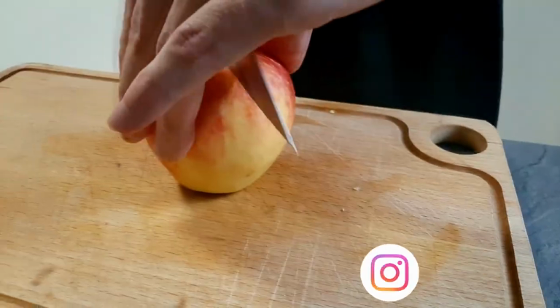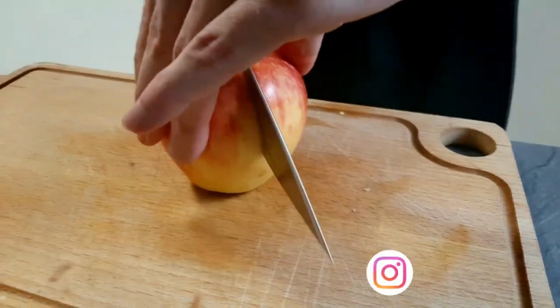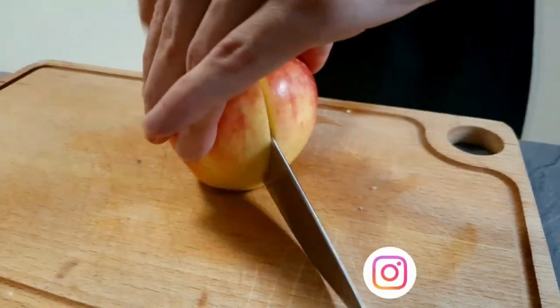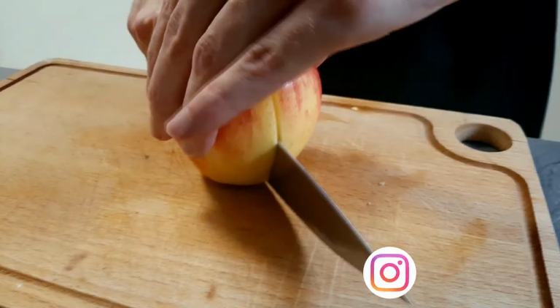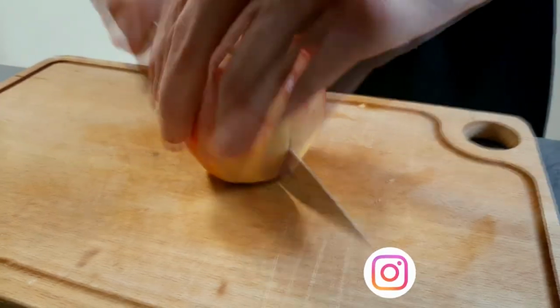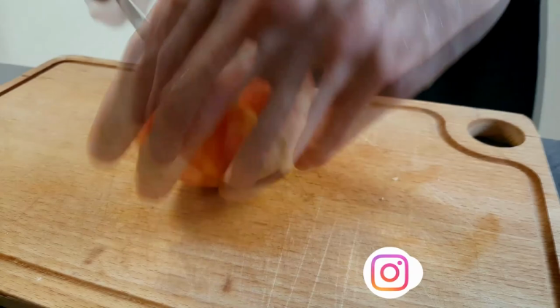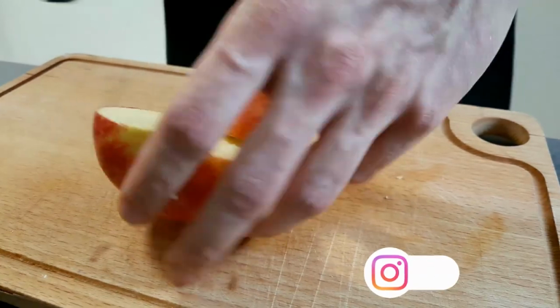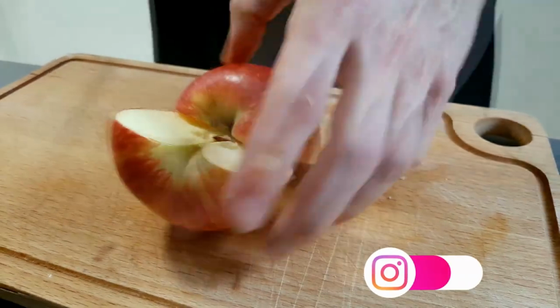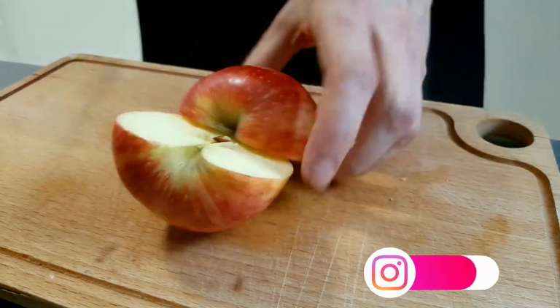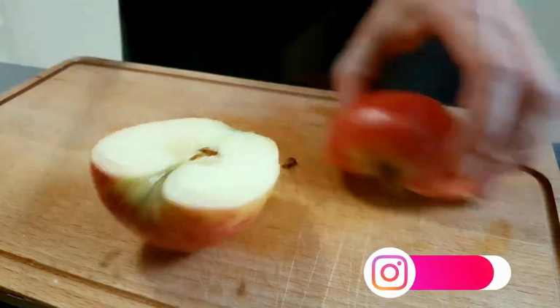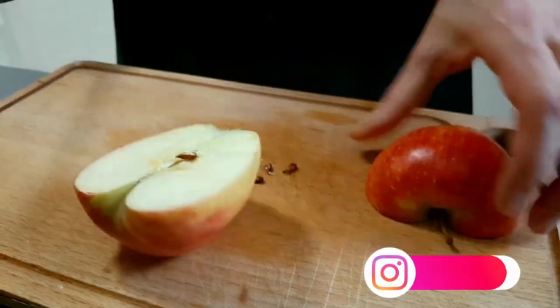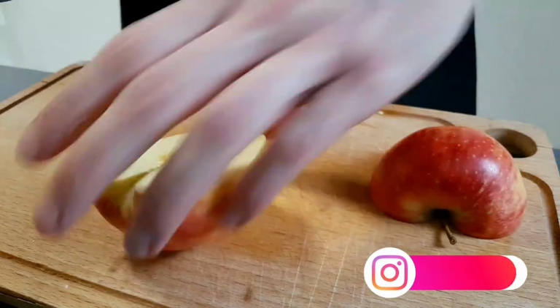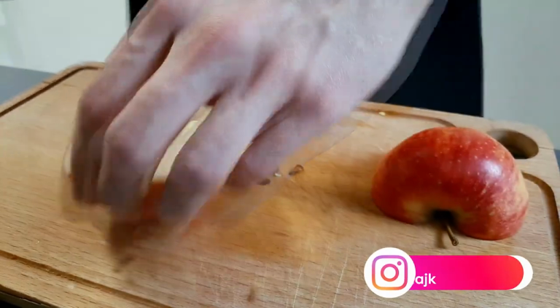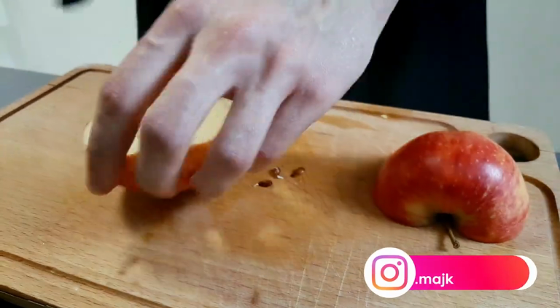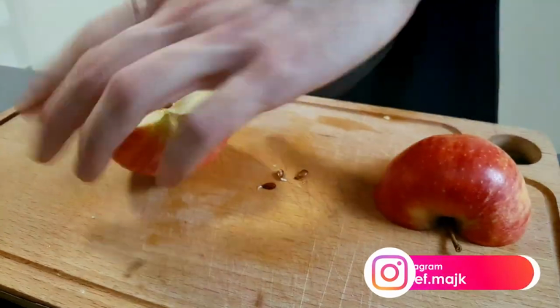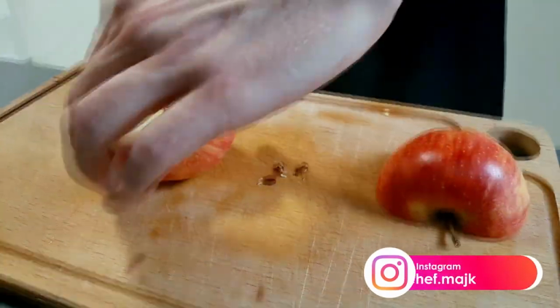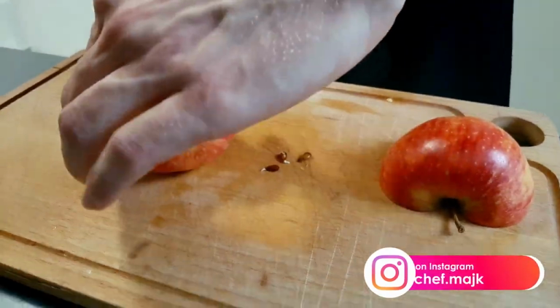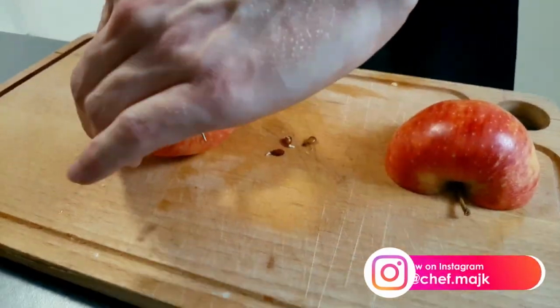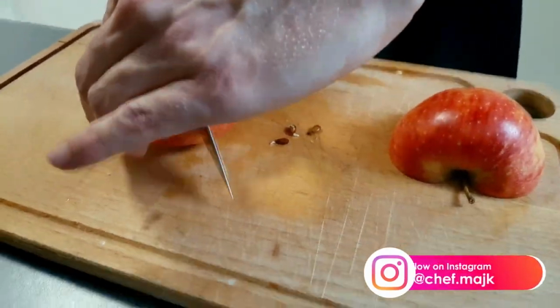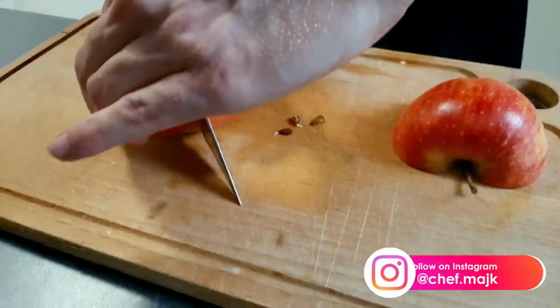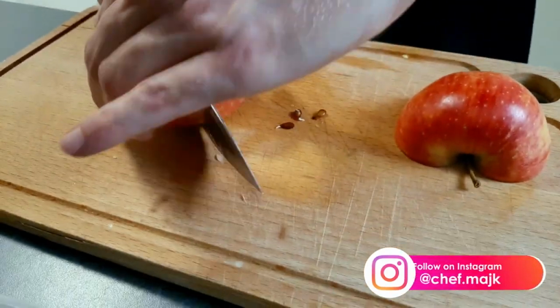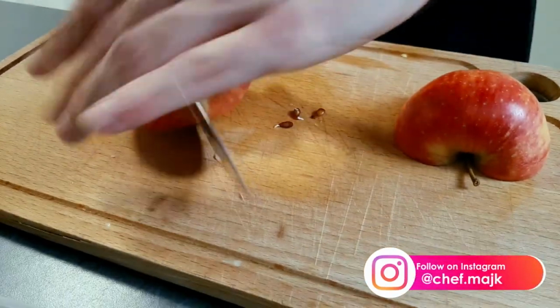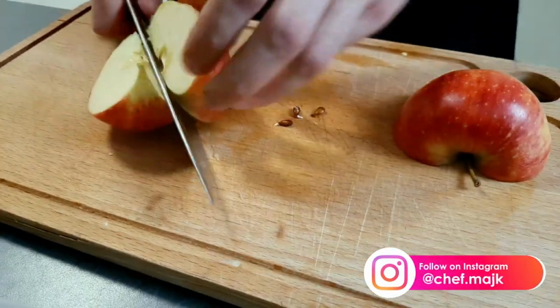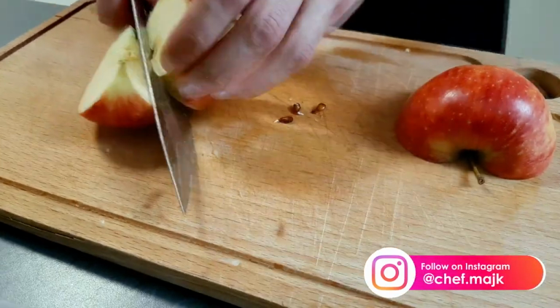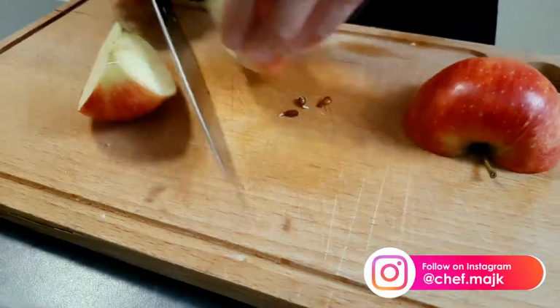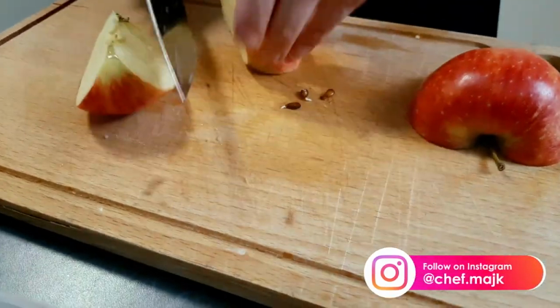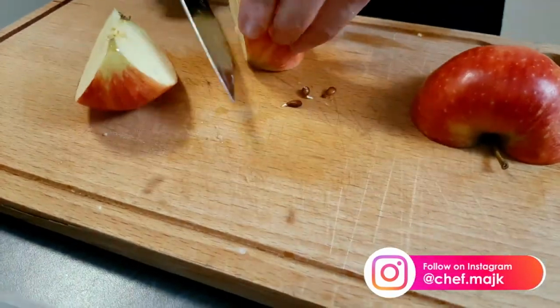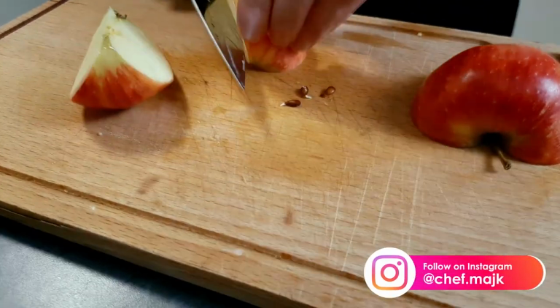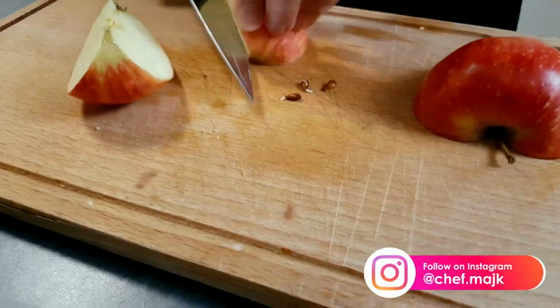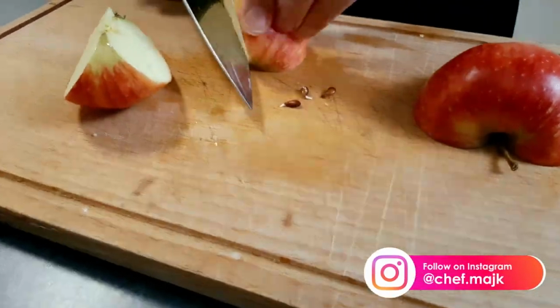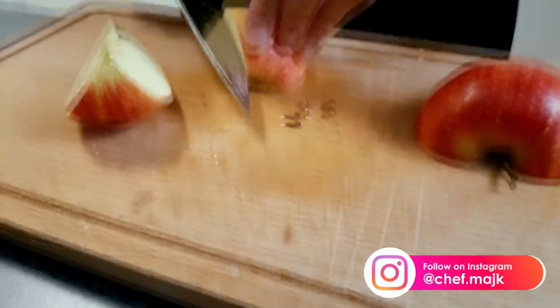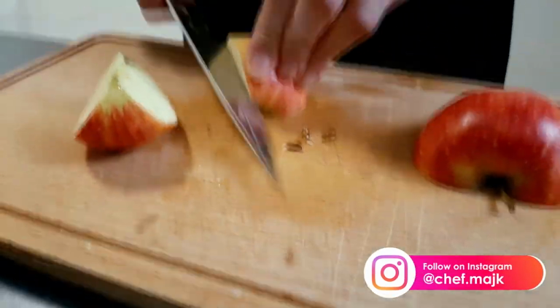And because this is beetroot and apple soup, I have to chop one apple and put it in as well.